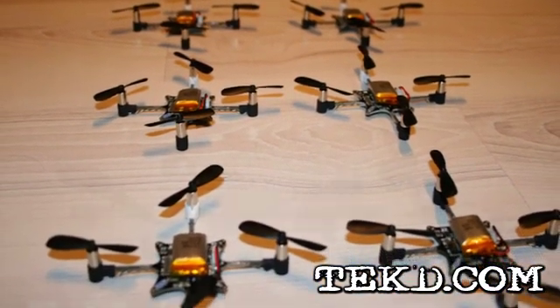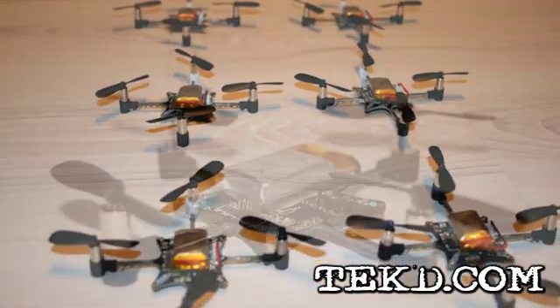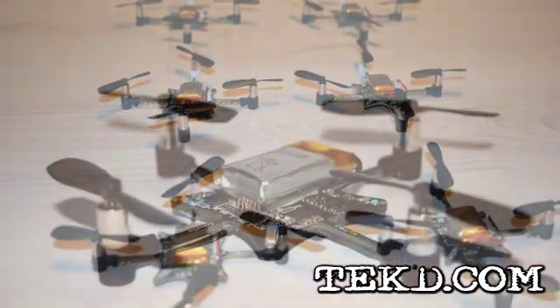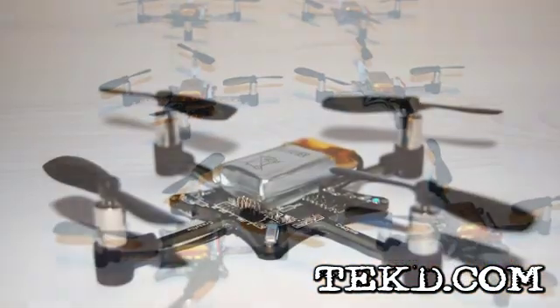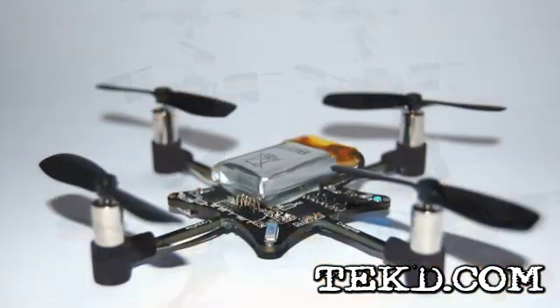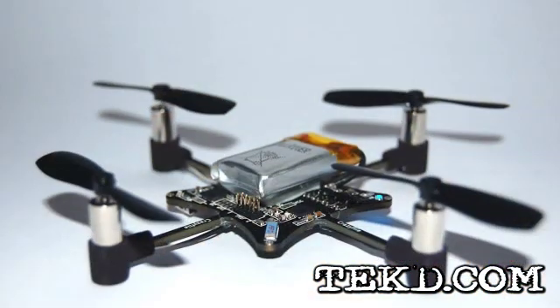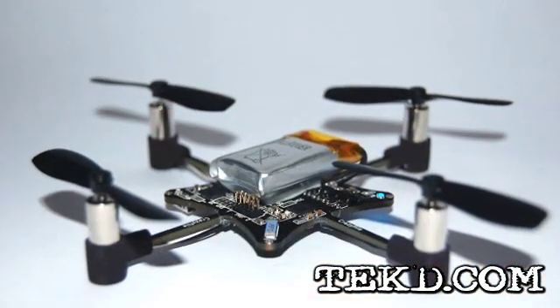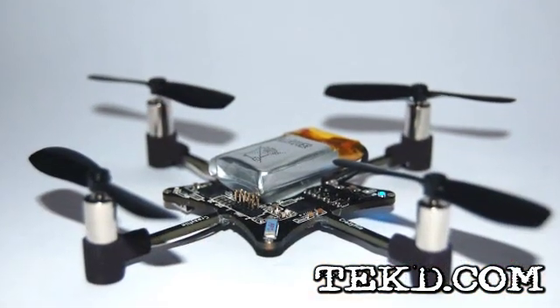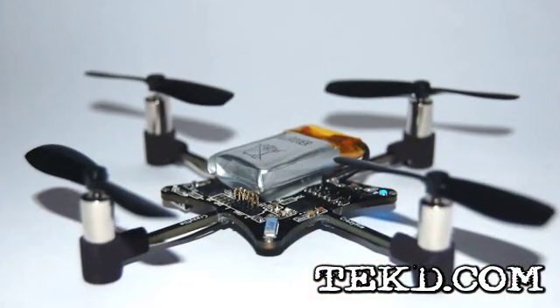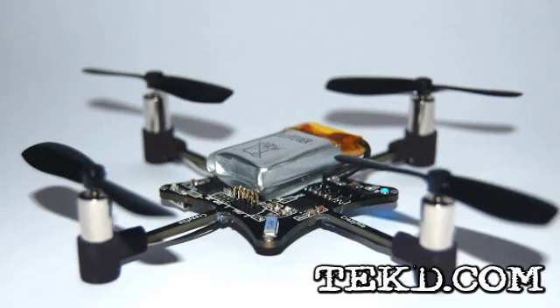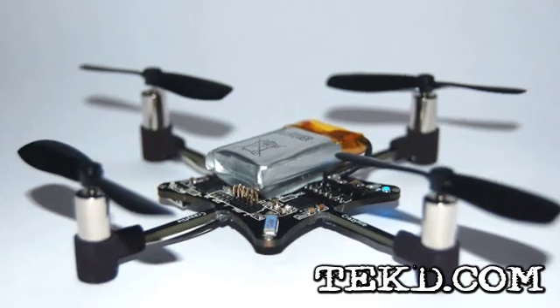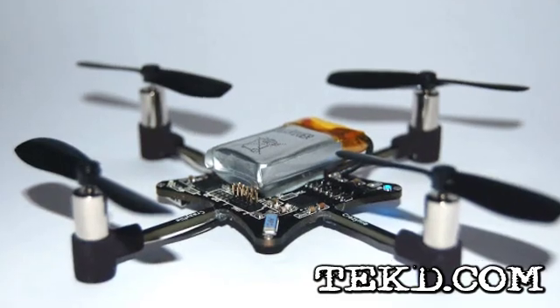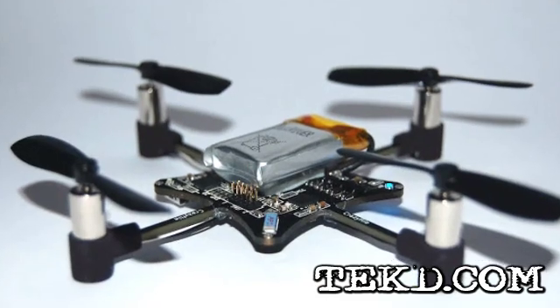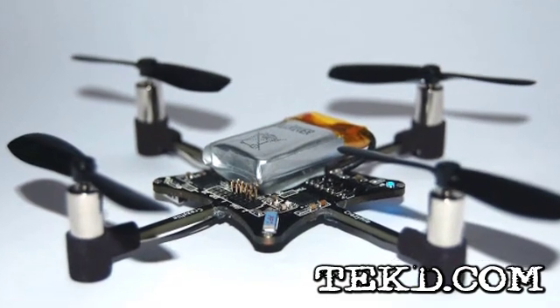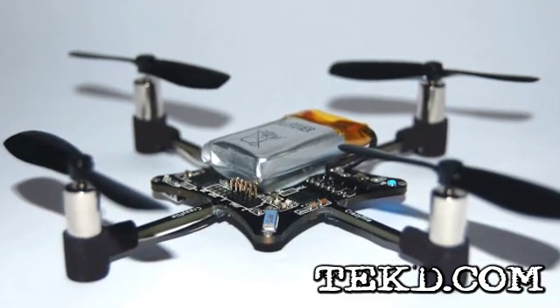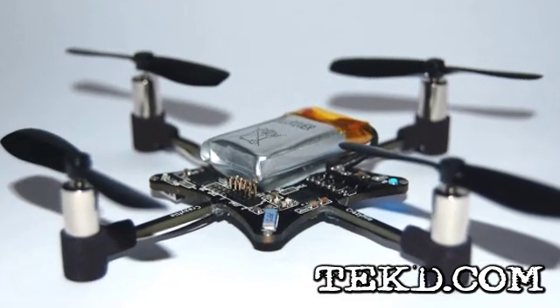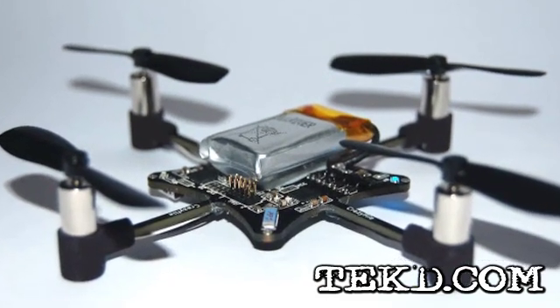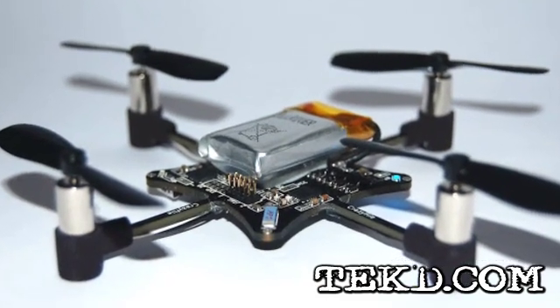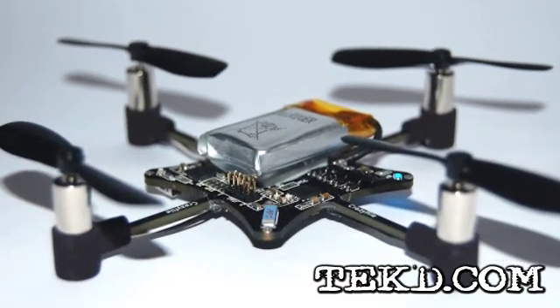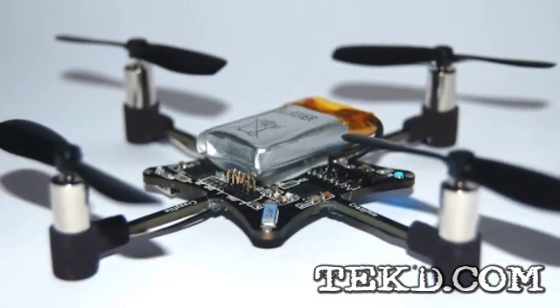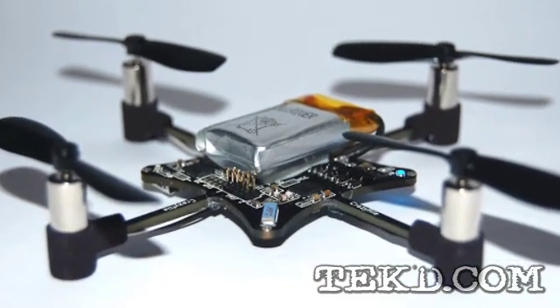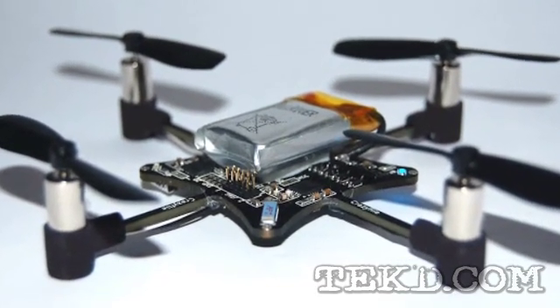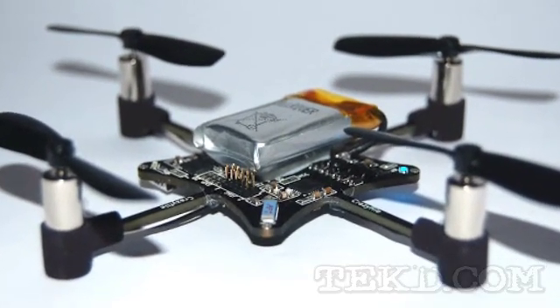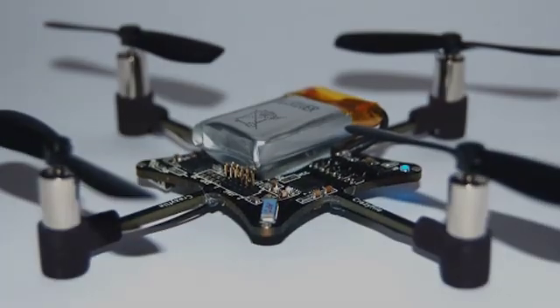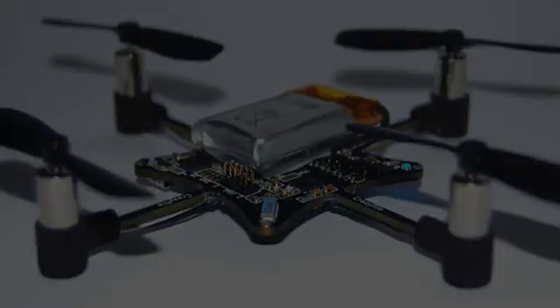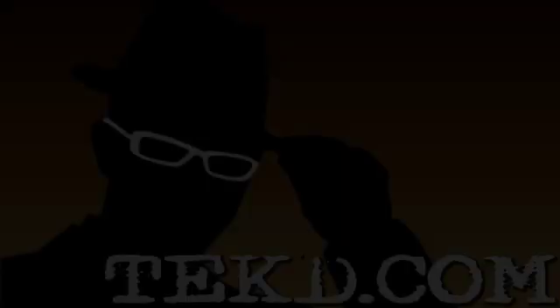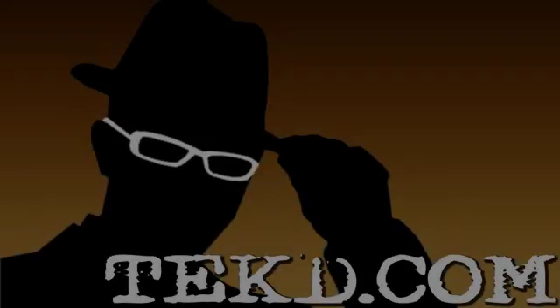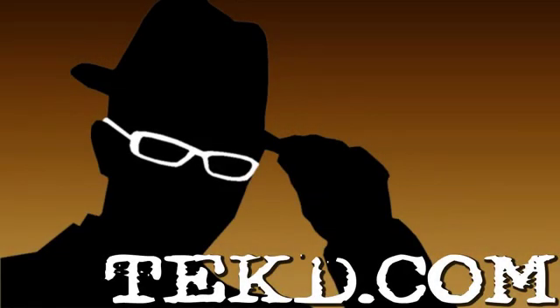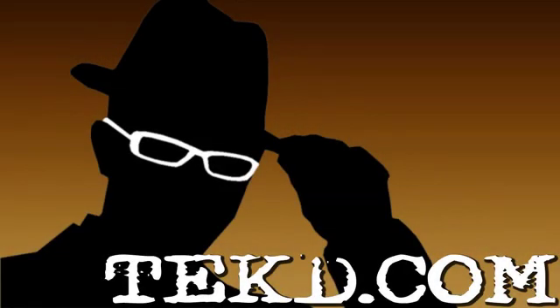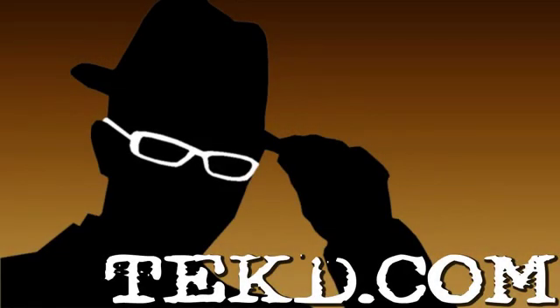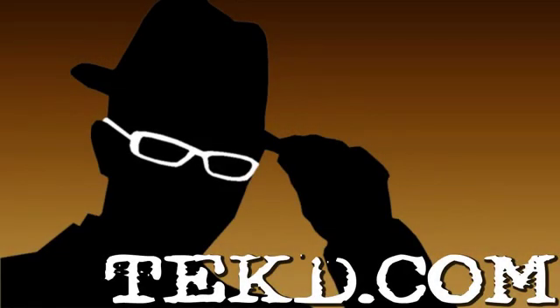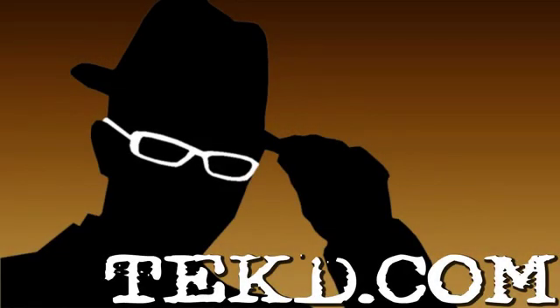Unless this sounds like you, go find a better quadcopter toy alternative on the web. I'm TK for TechD.